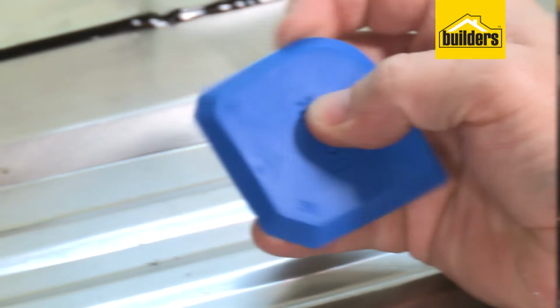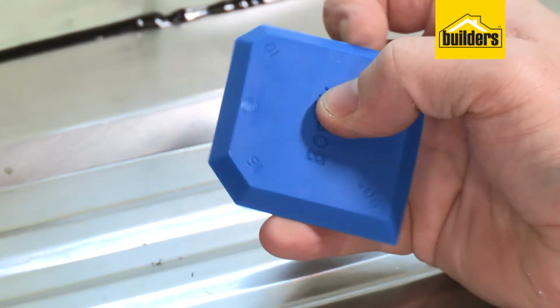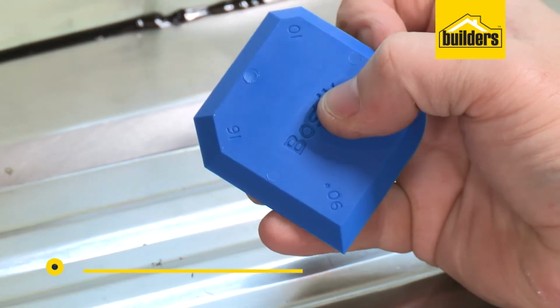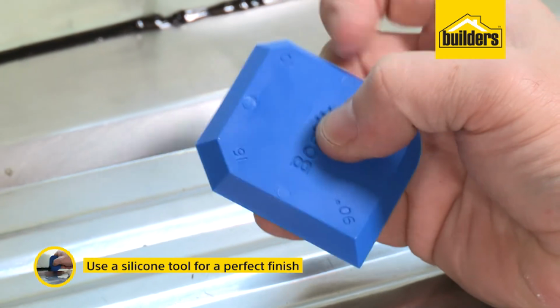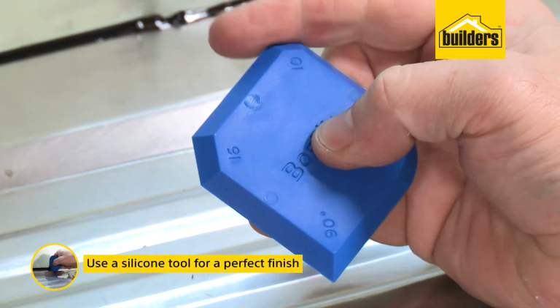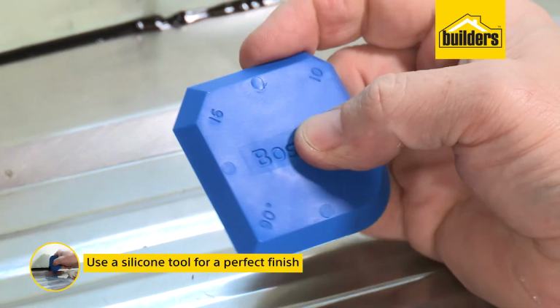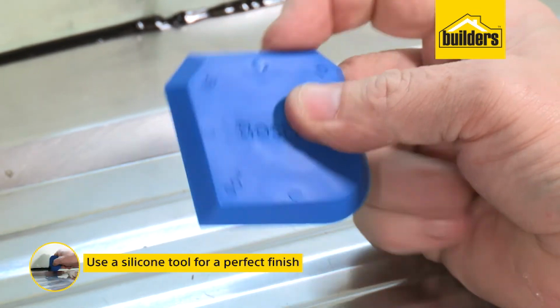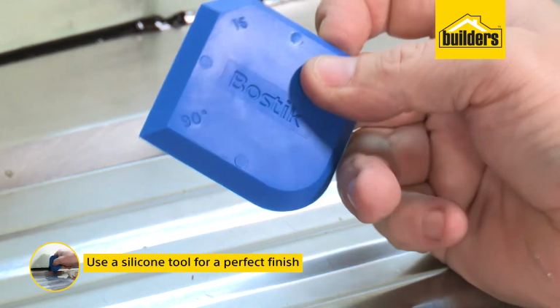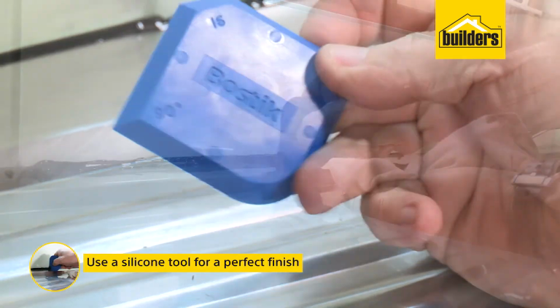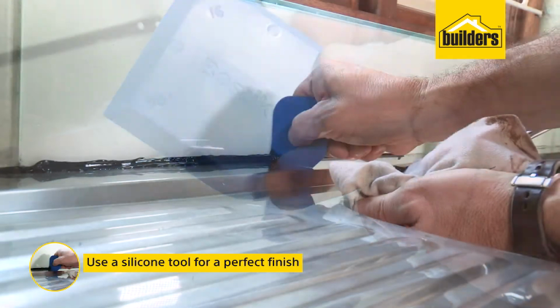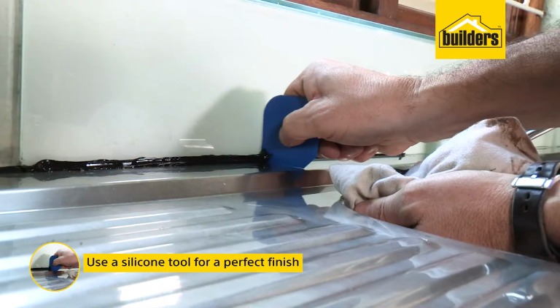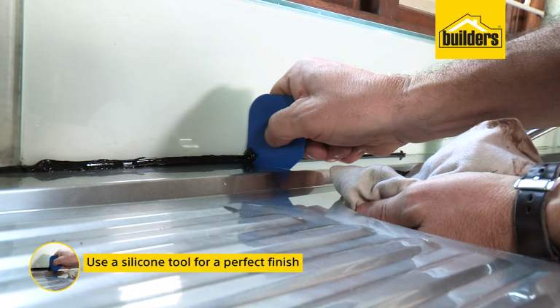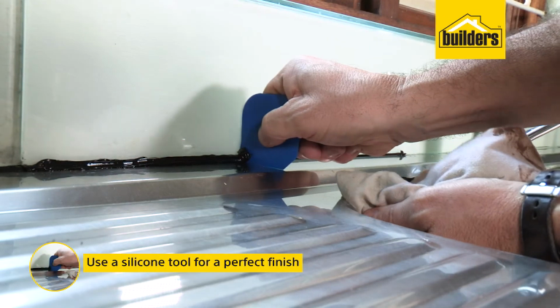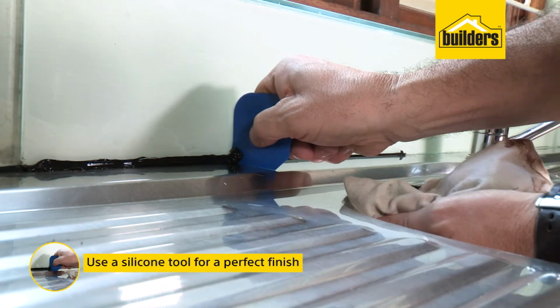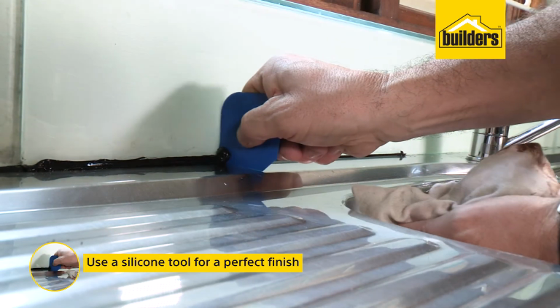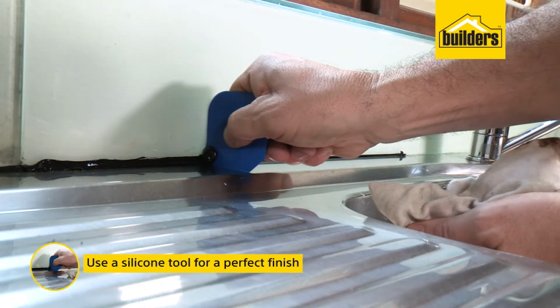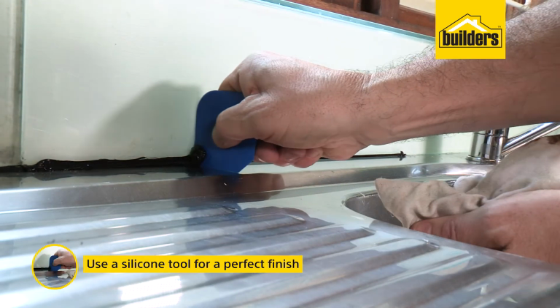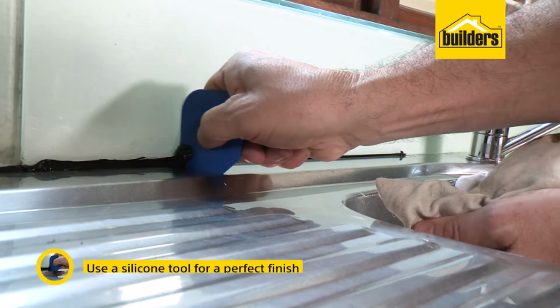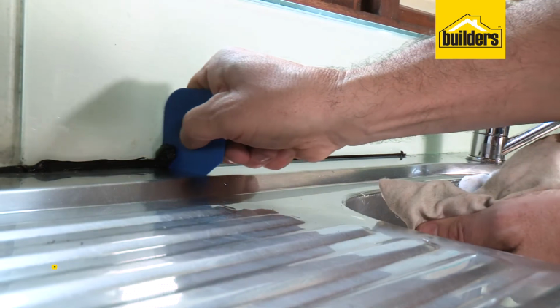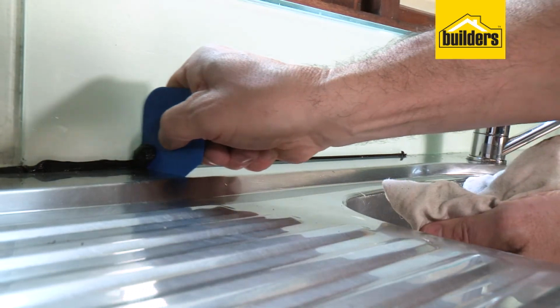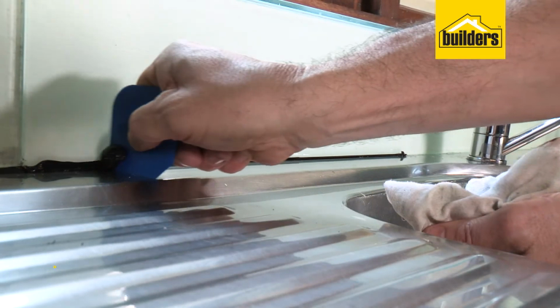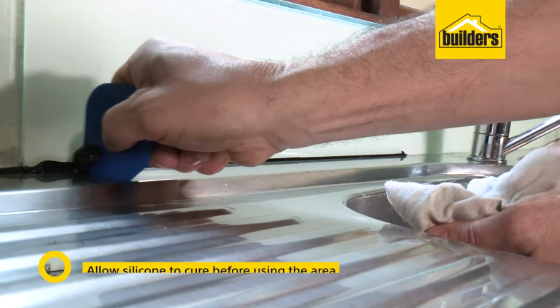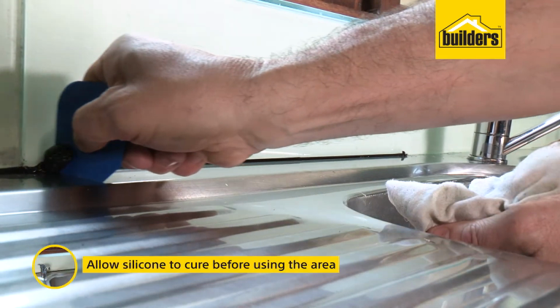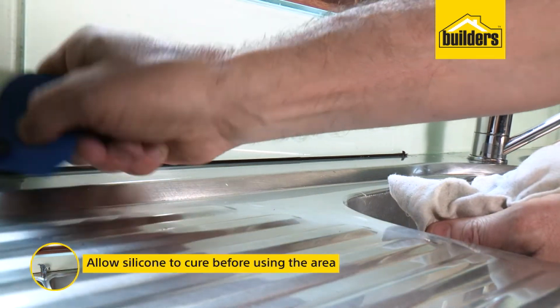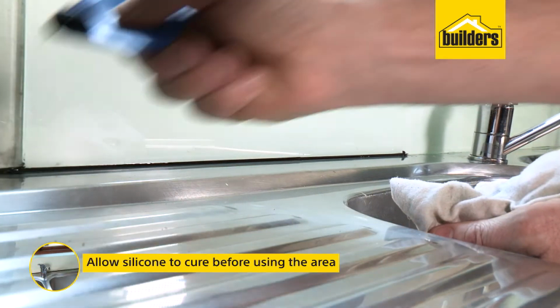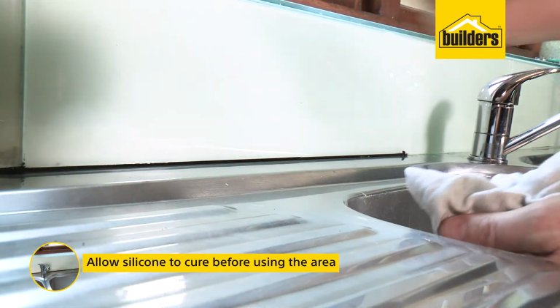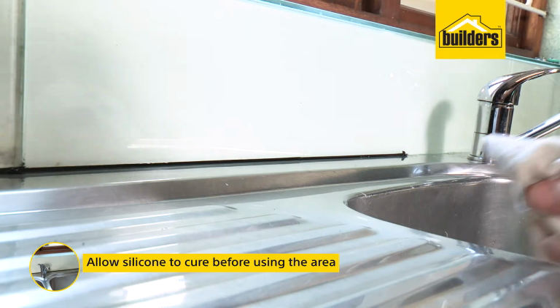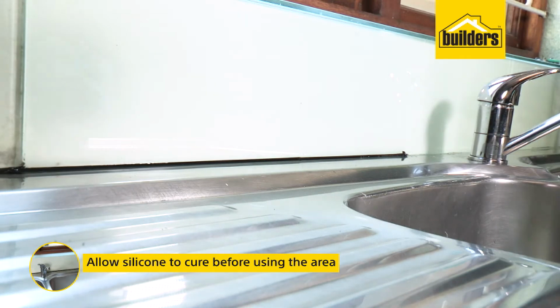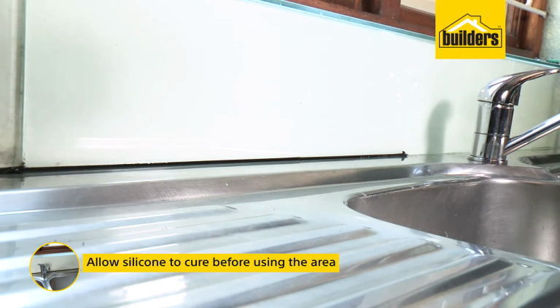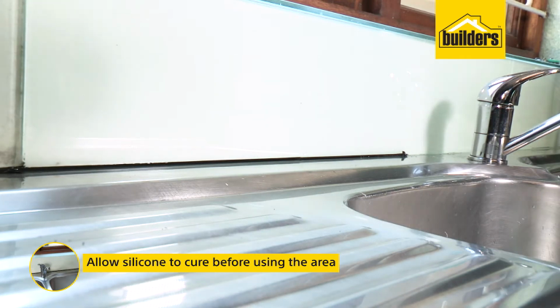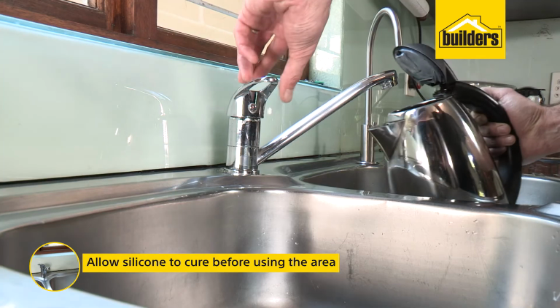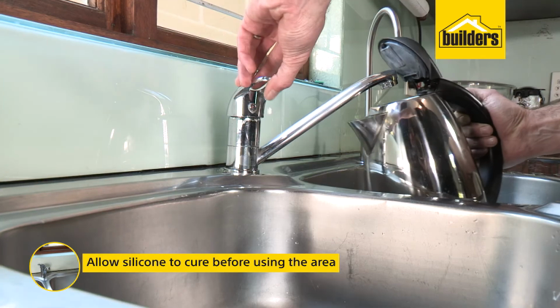Make use of a silicone tool to get a perfect finish, and allow the silicone to completely cure before using the area.